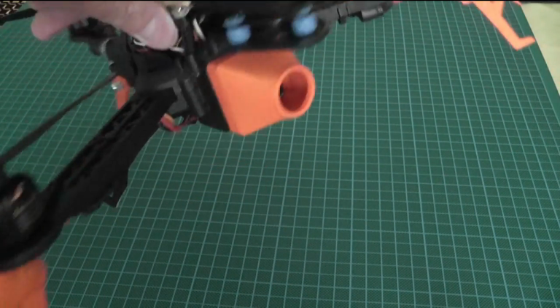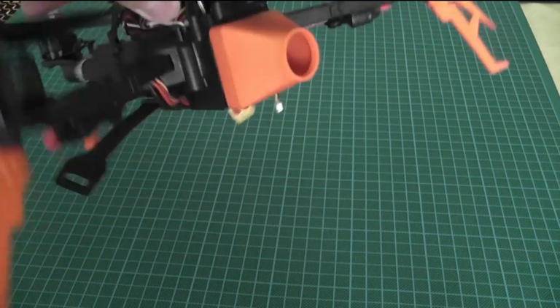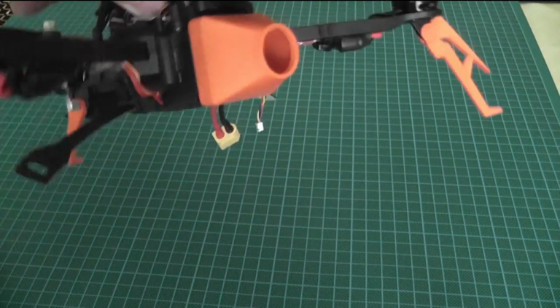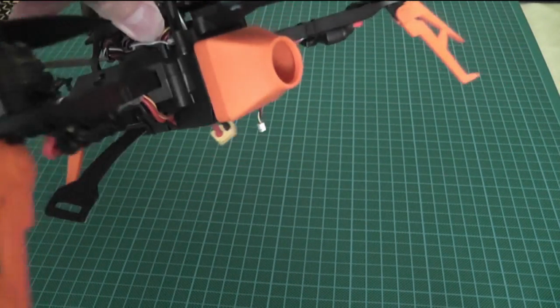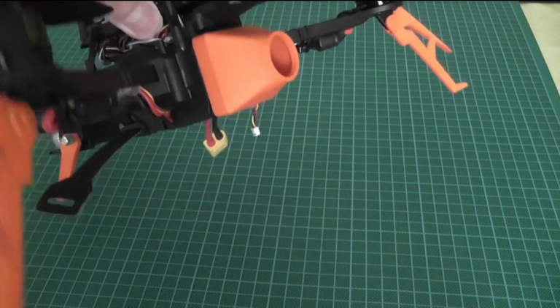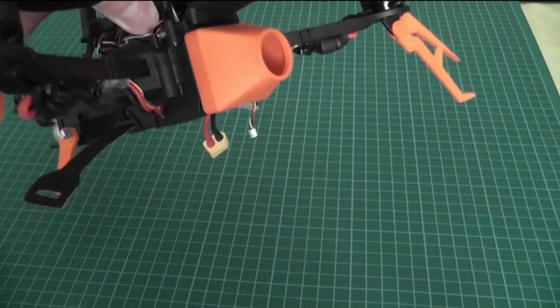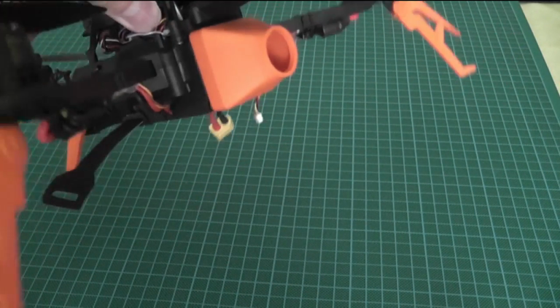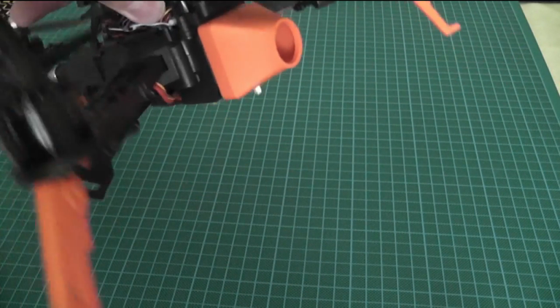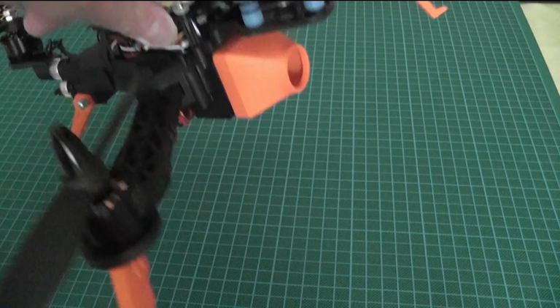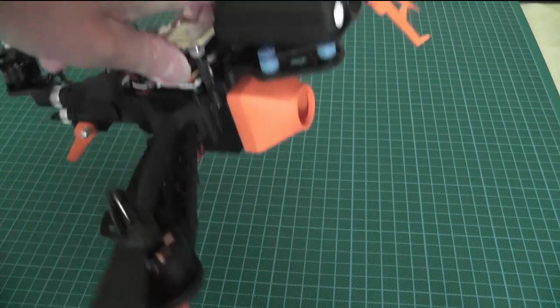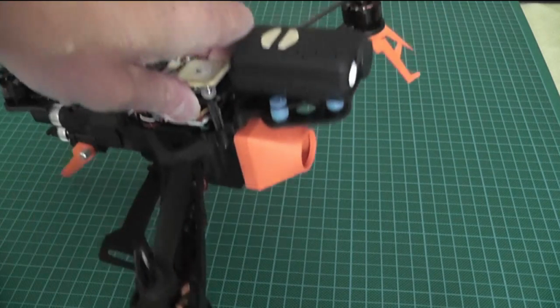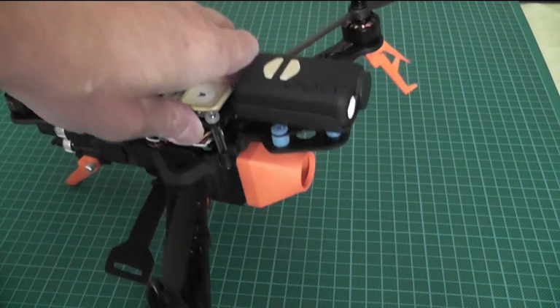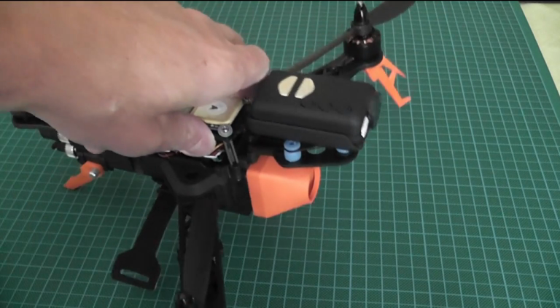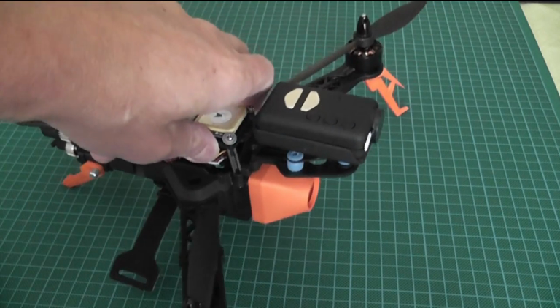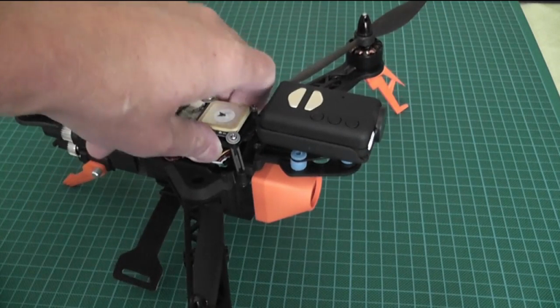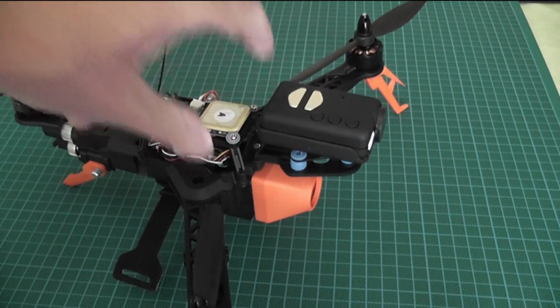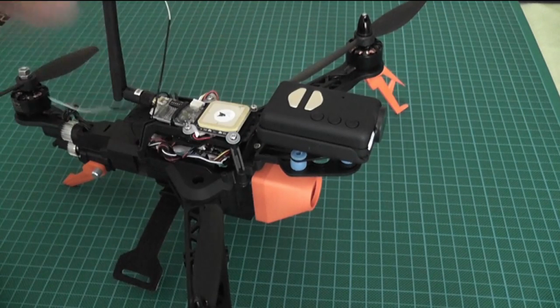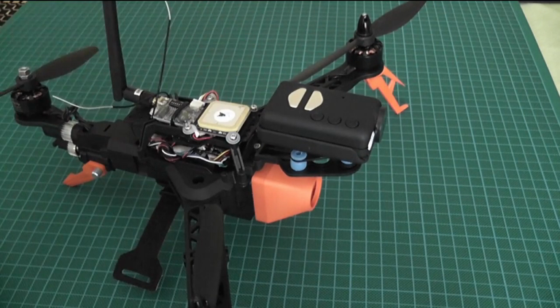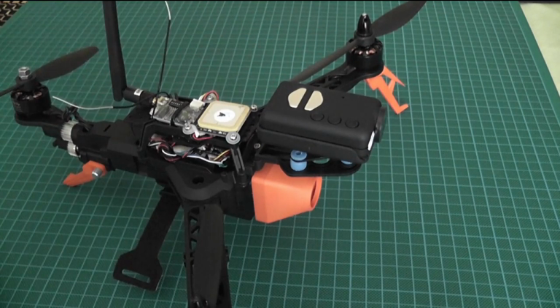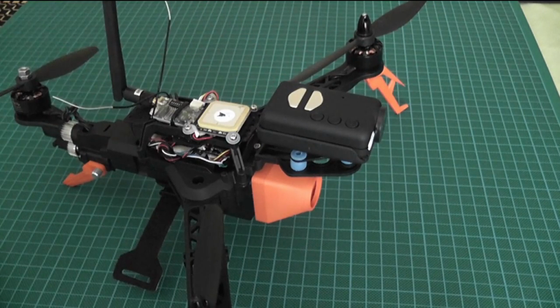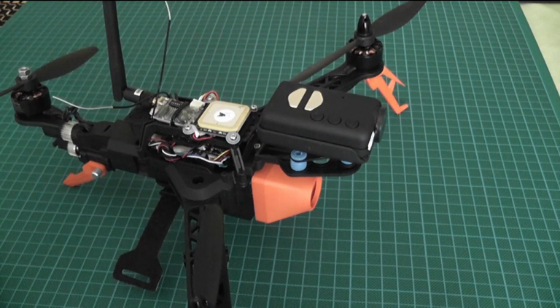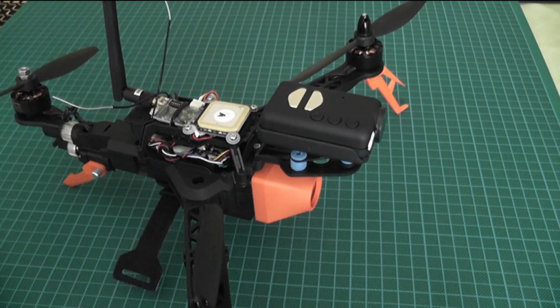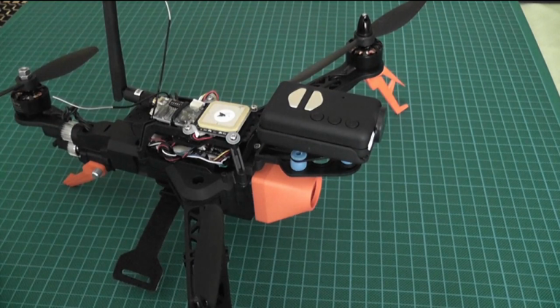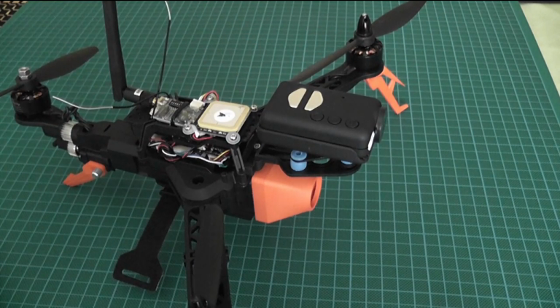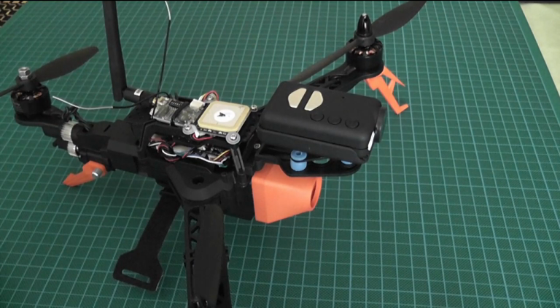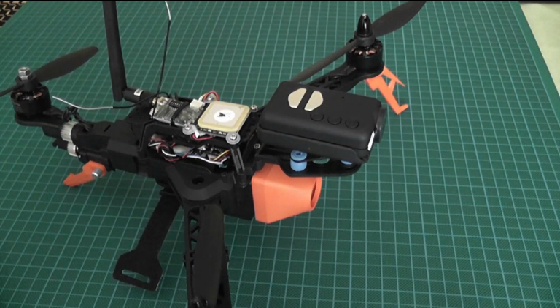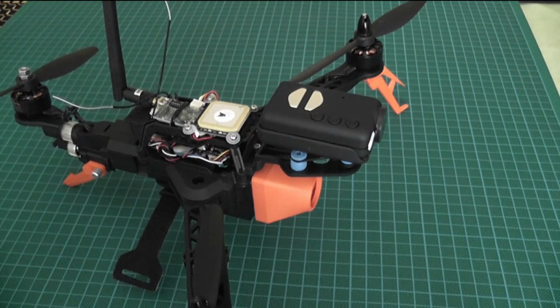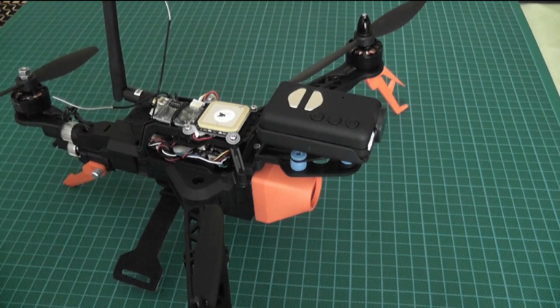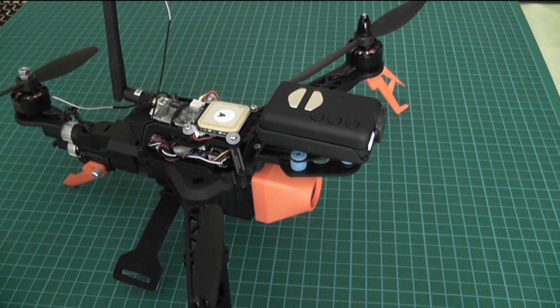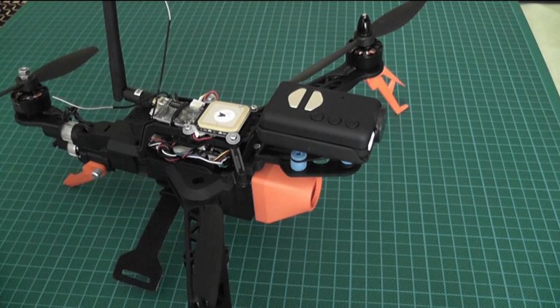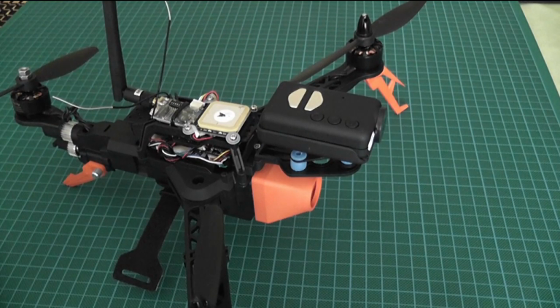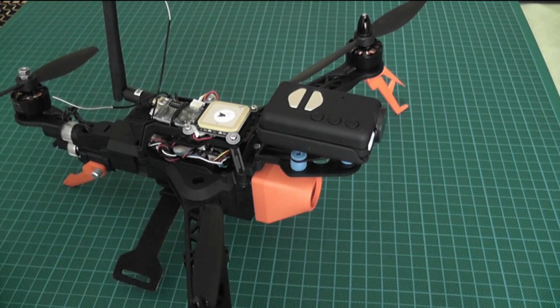So that's the mount. Next time you see it, I'll have the camera on it — but that will be another video.